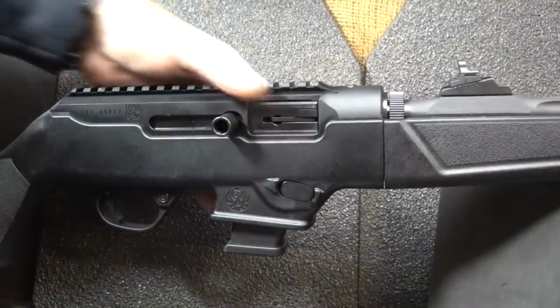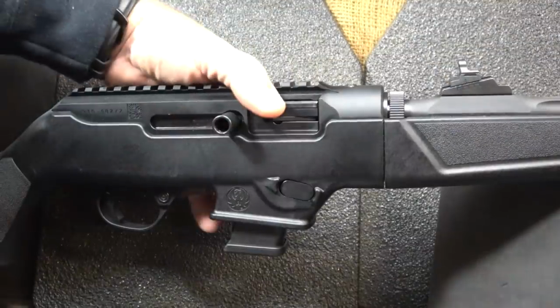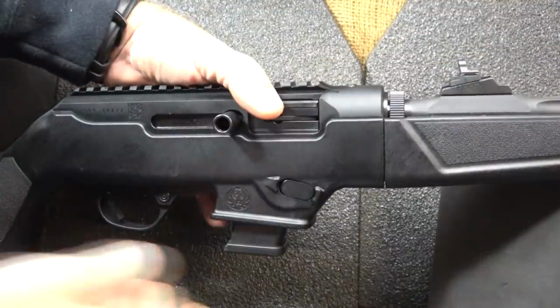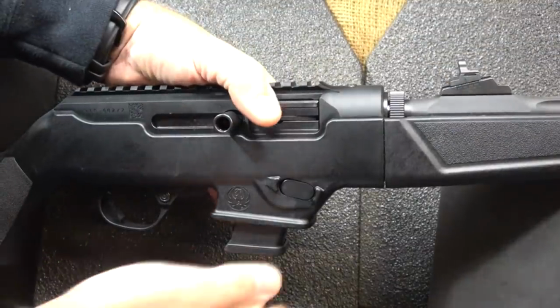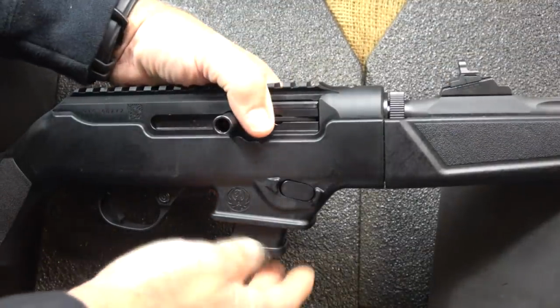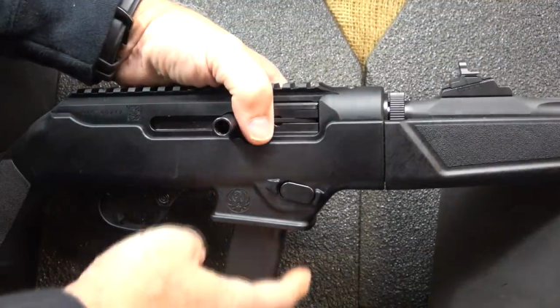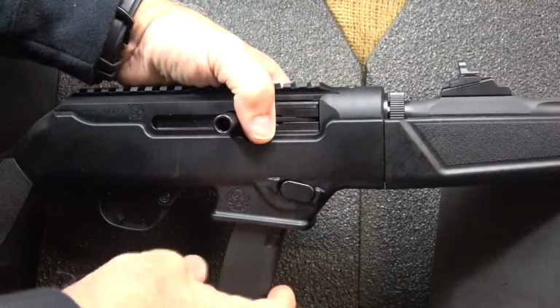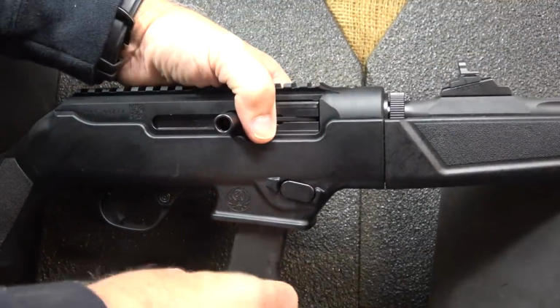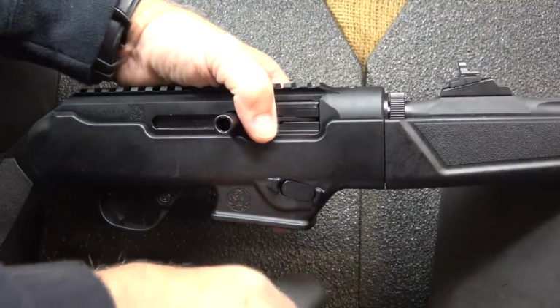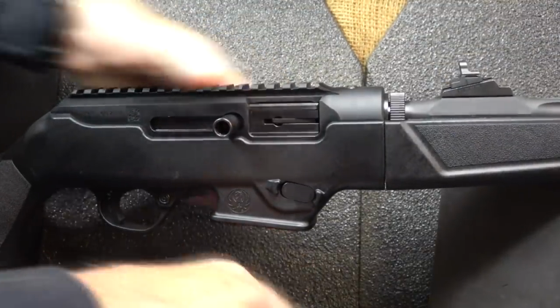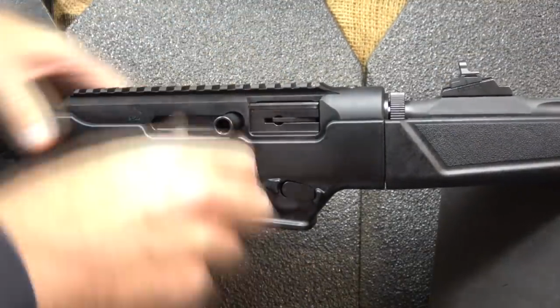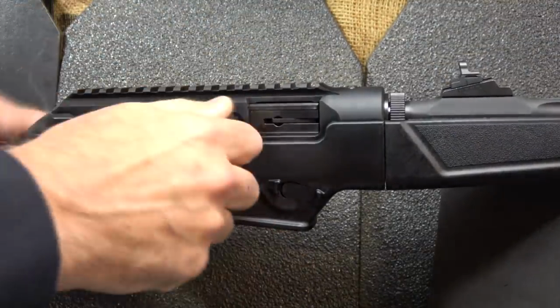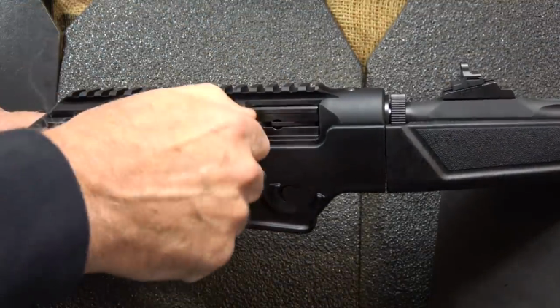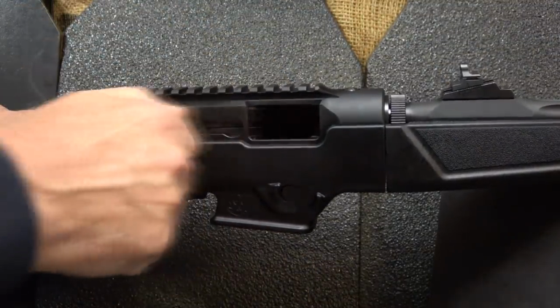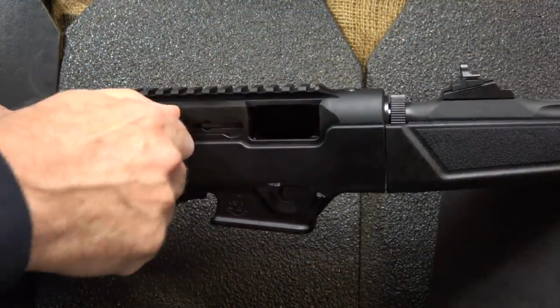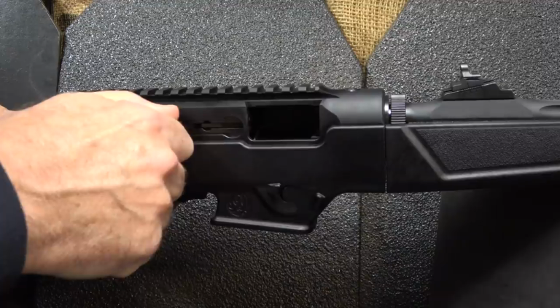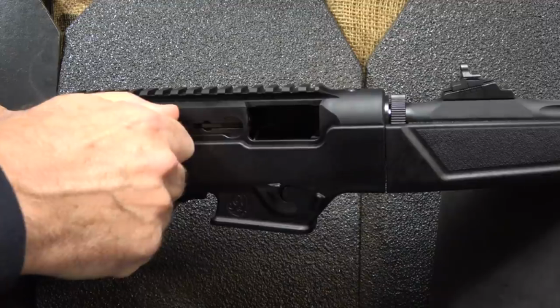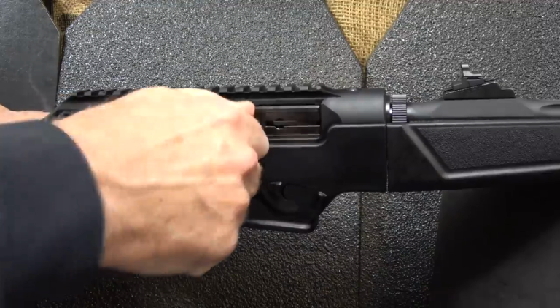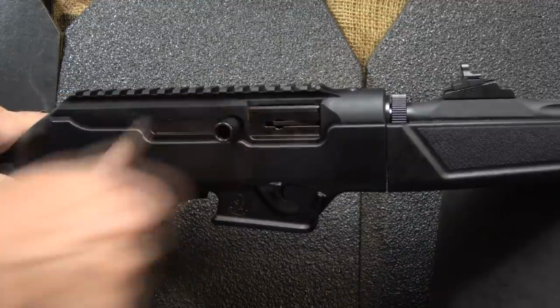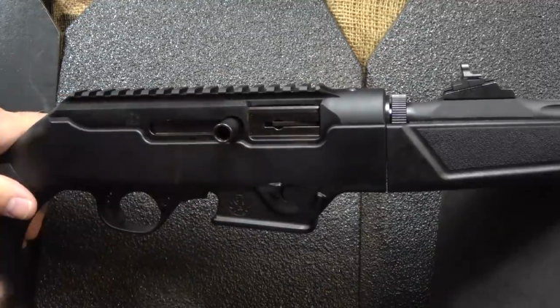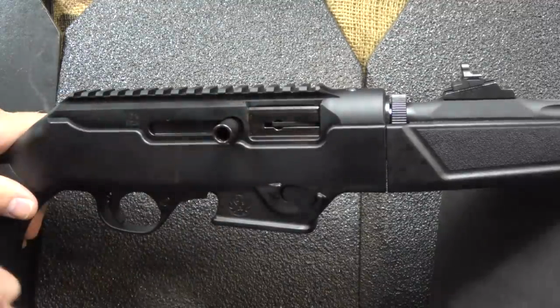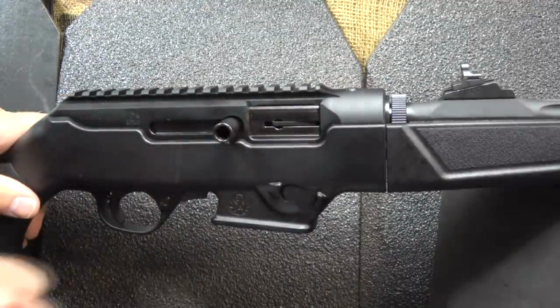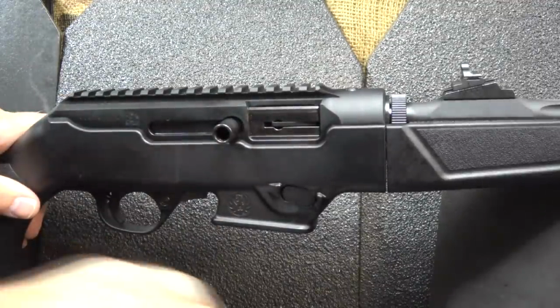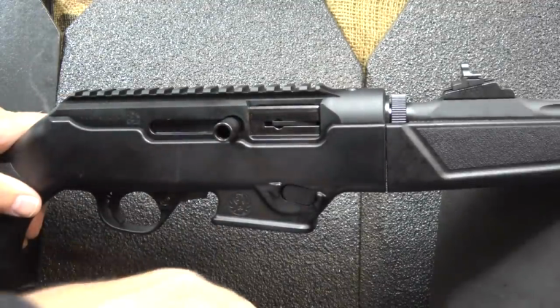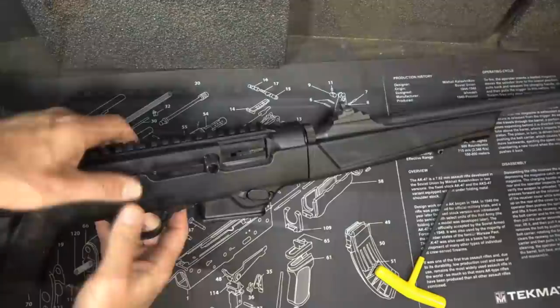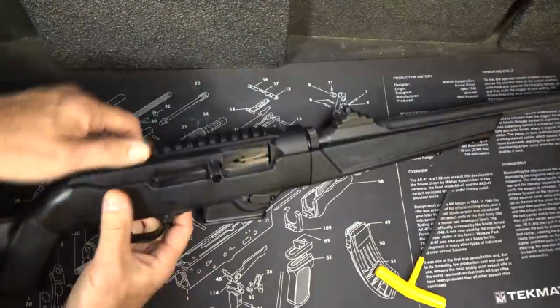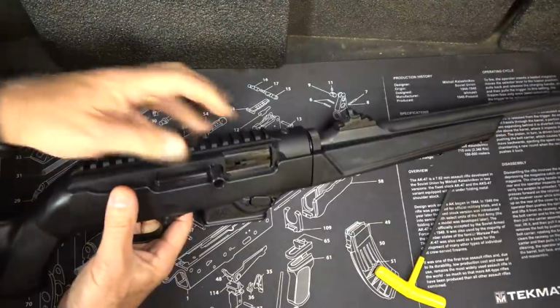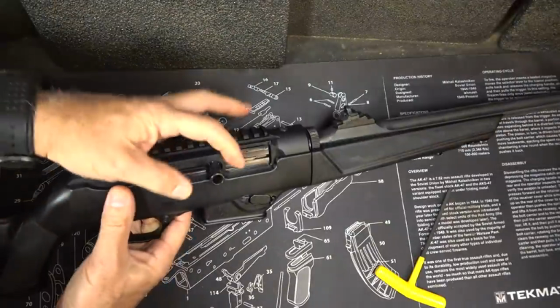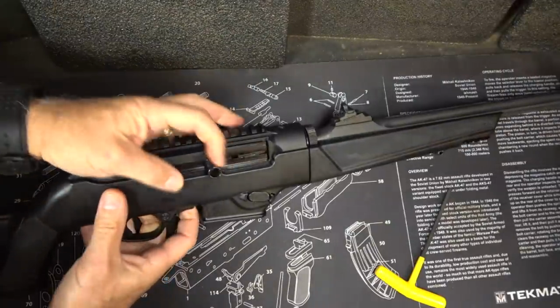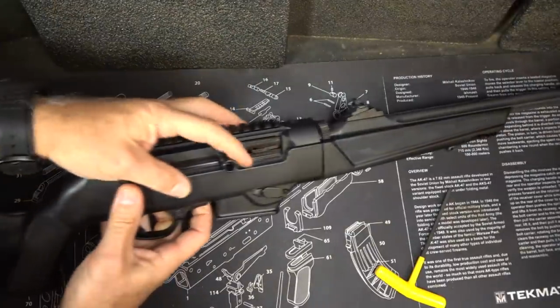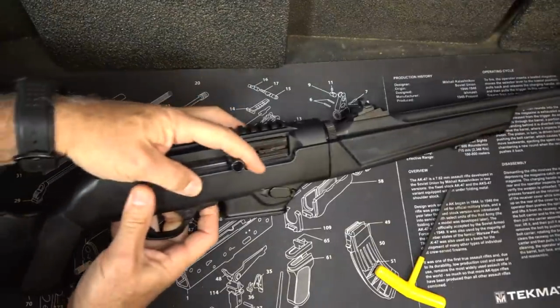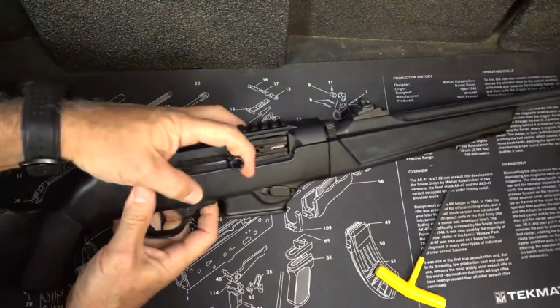First, we're going to make sure the gun isn't loaded. Drop the magazine, check the chamber — it's empty. Now we're going to disassemble the rifle.